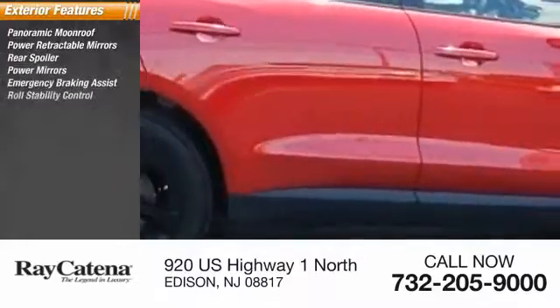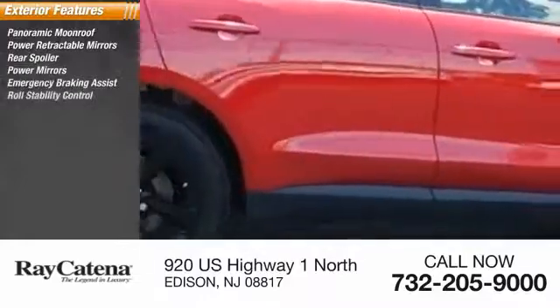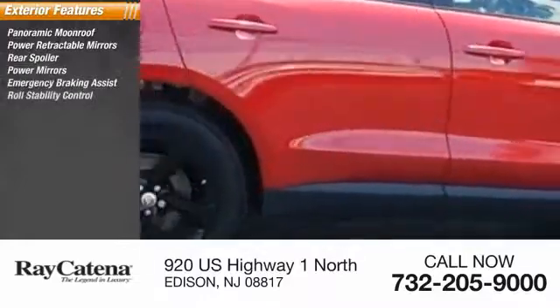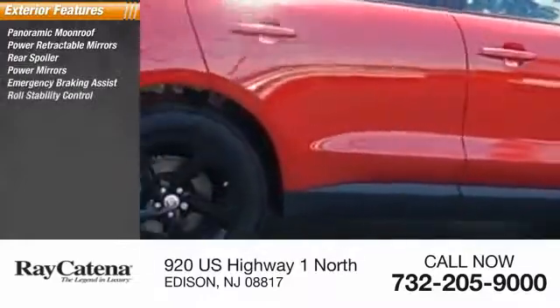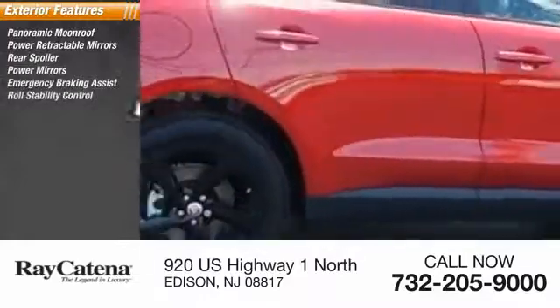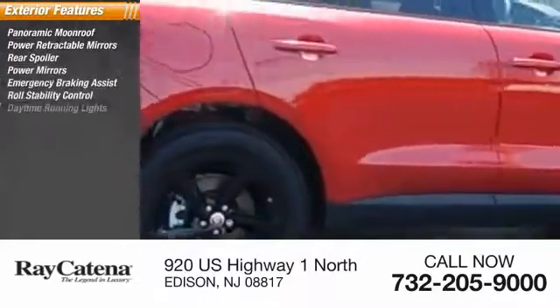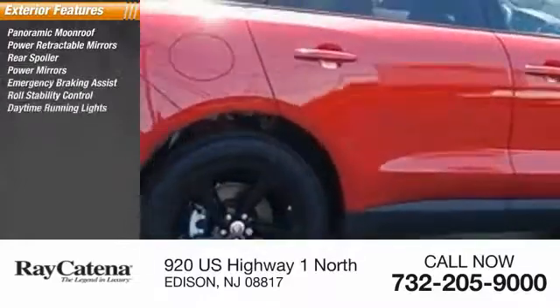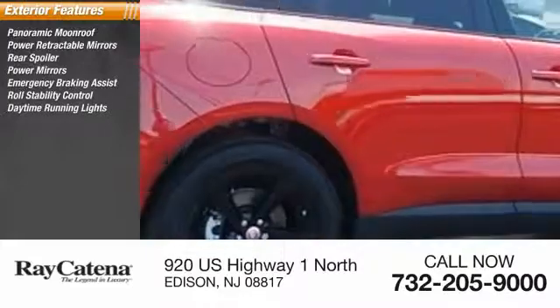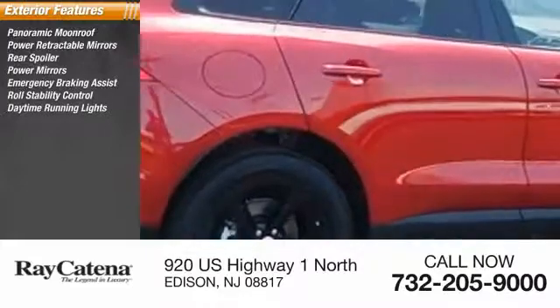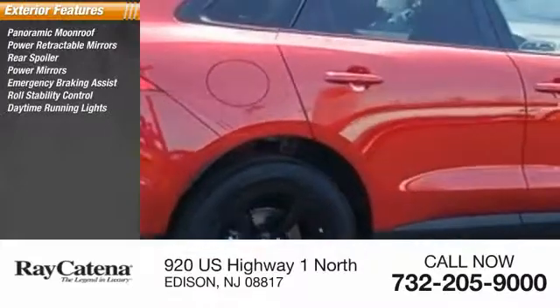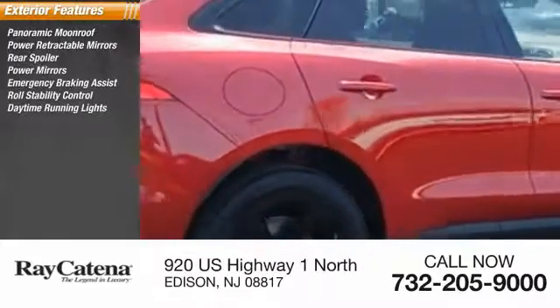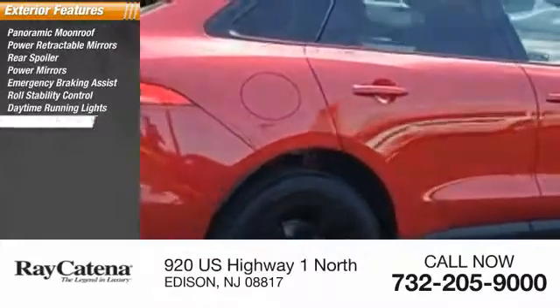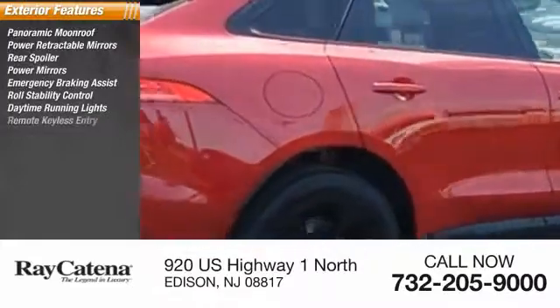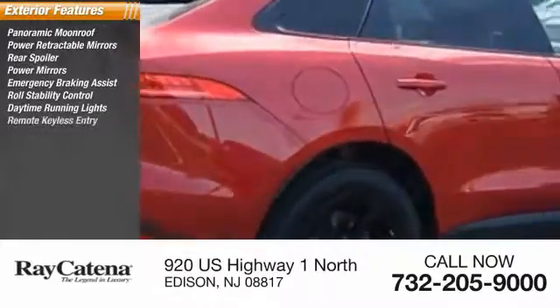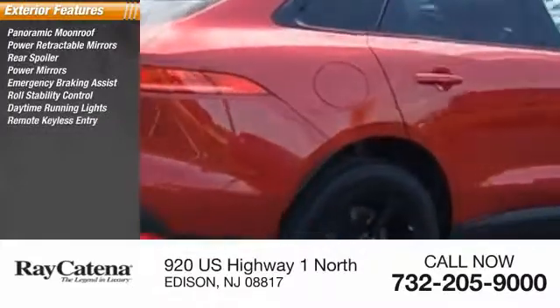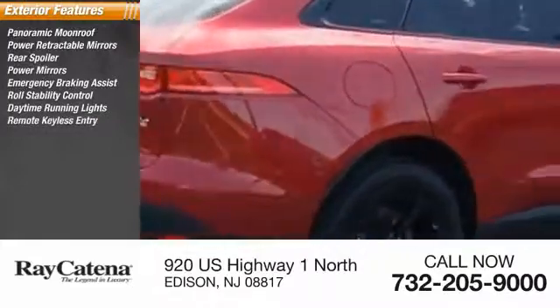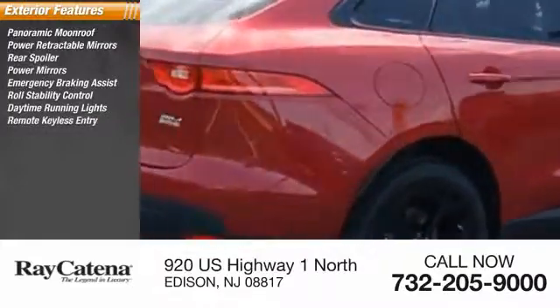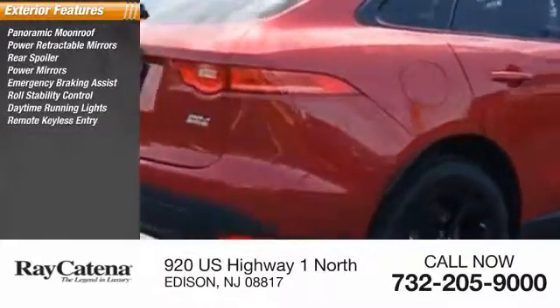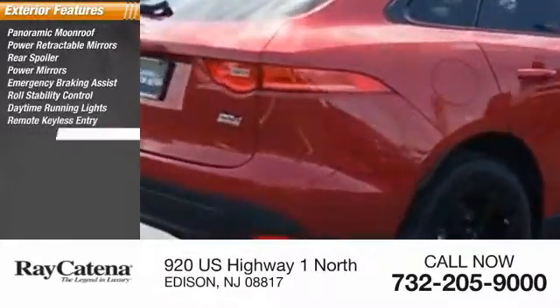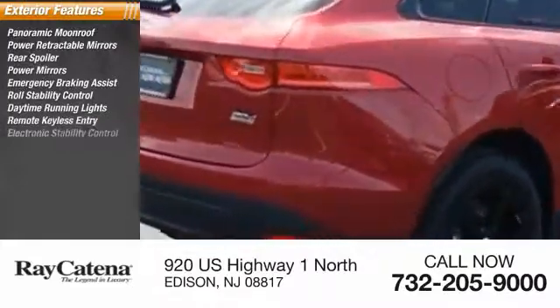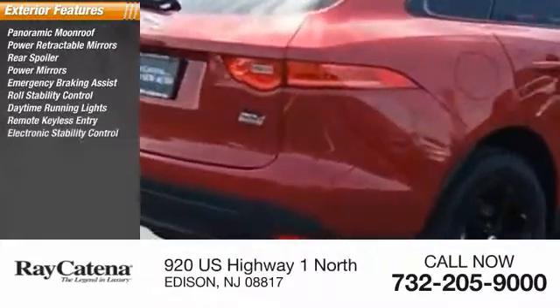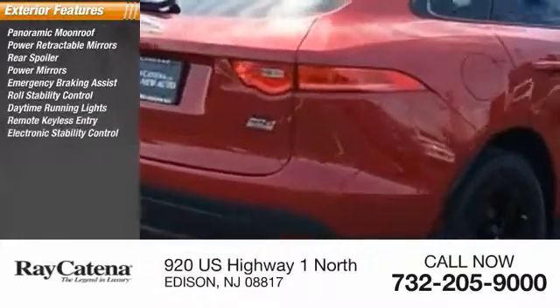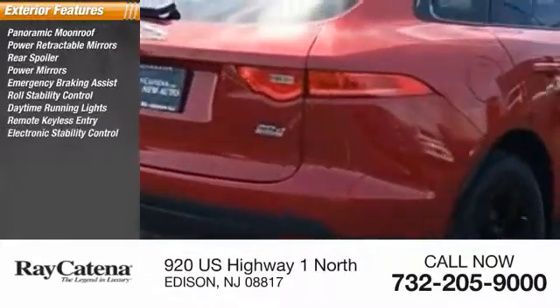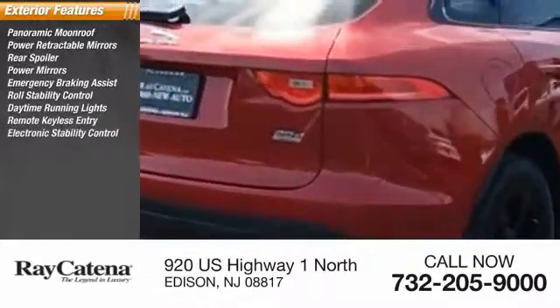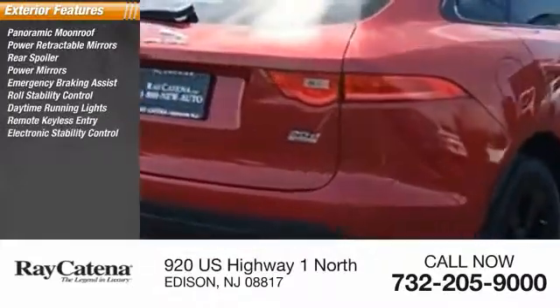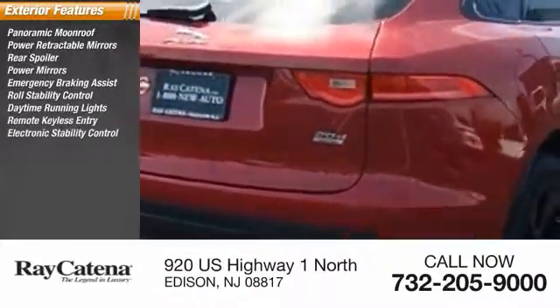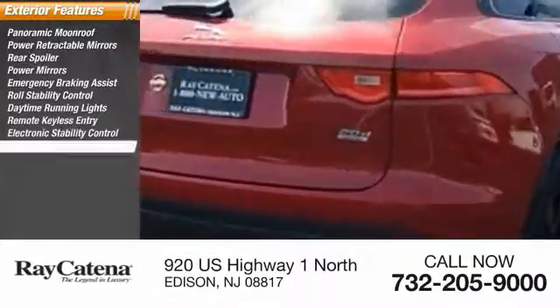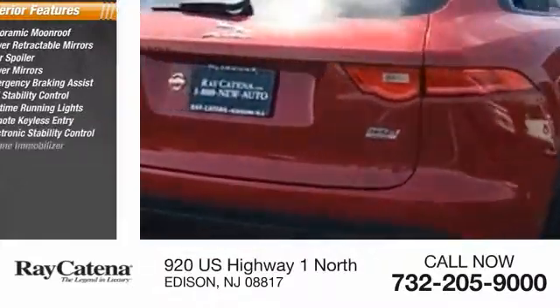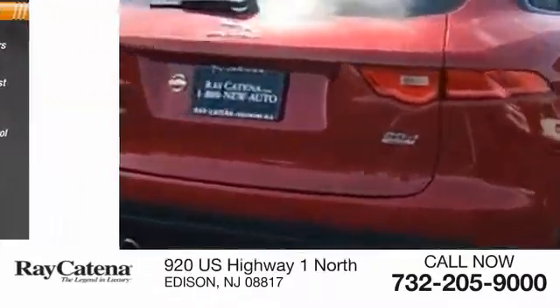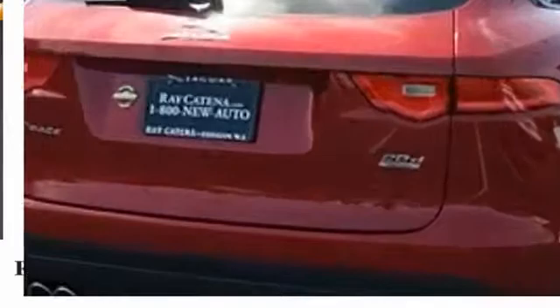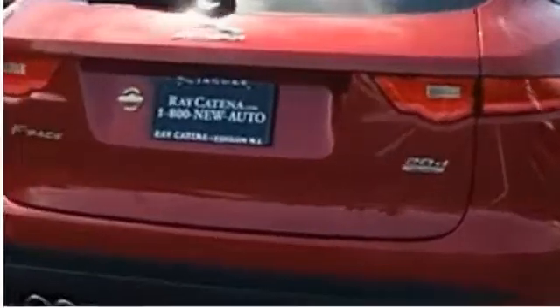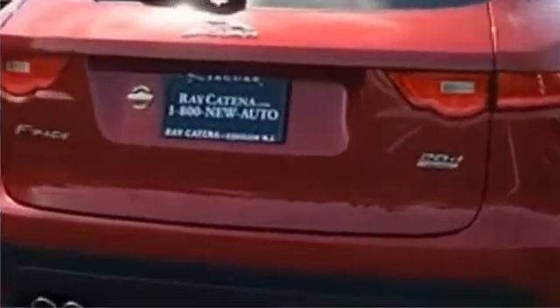Roll stability control, daytime running lights, remote keyless entry, electronic stability control, engine immobilizer.